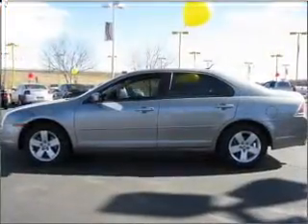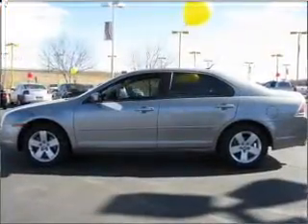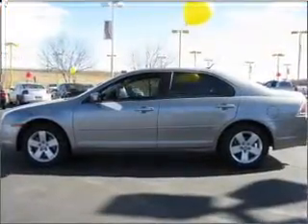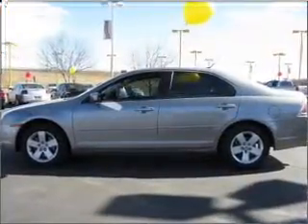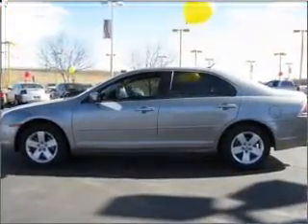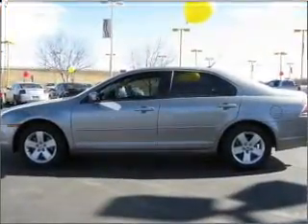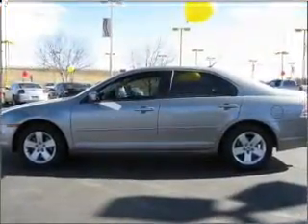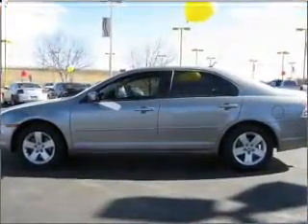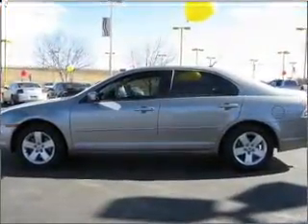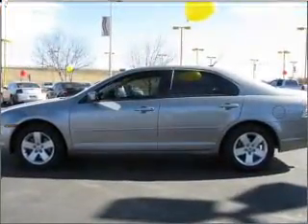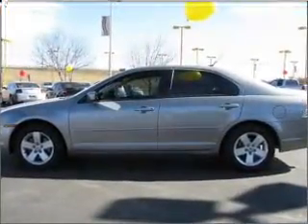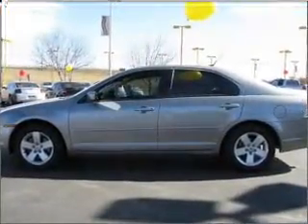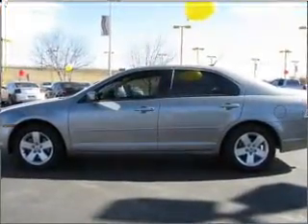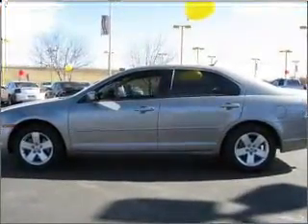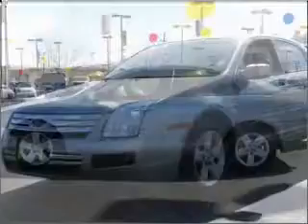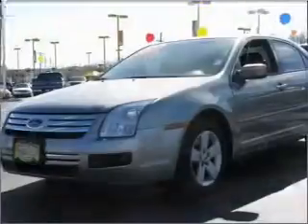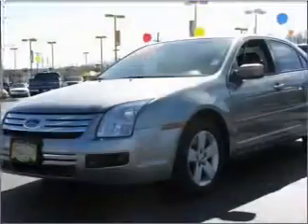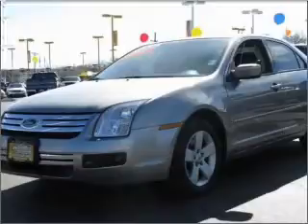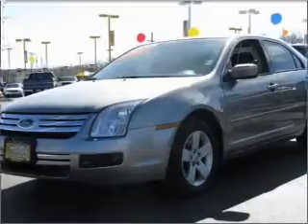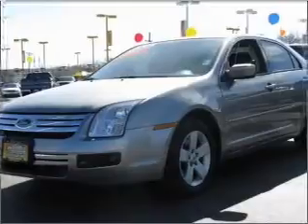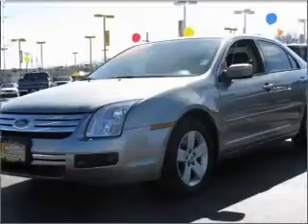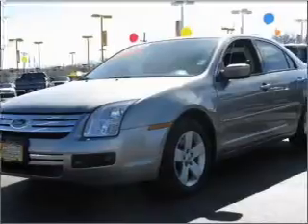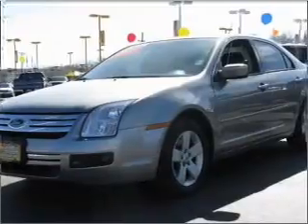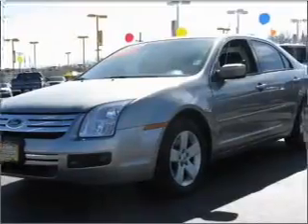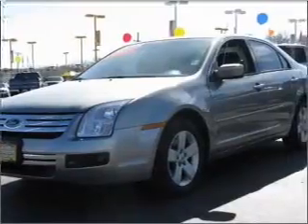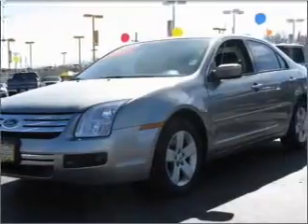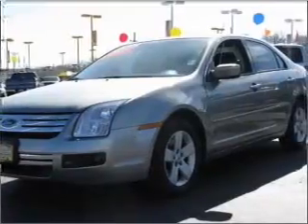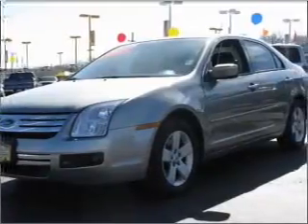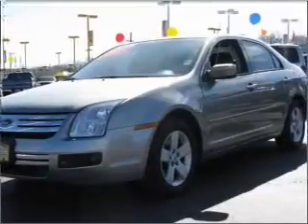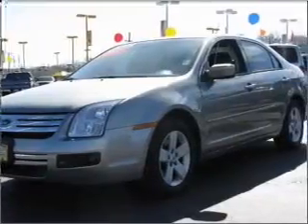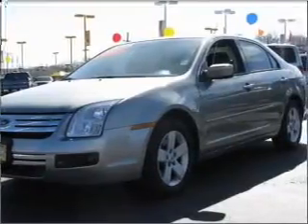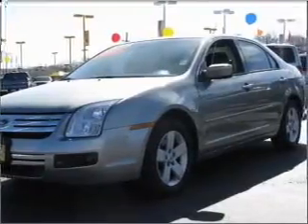We would love to put you in the driver's seat of this Fusion. Please contact us for more information.